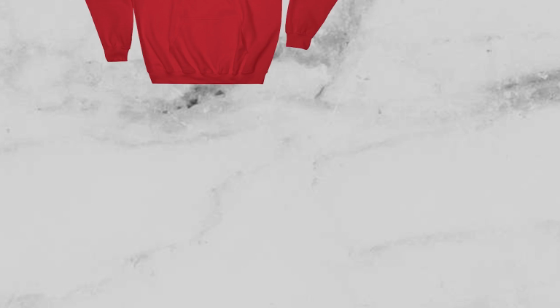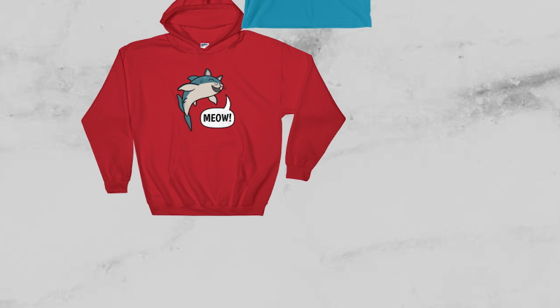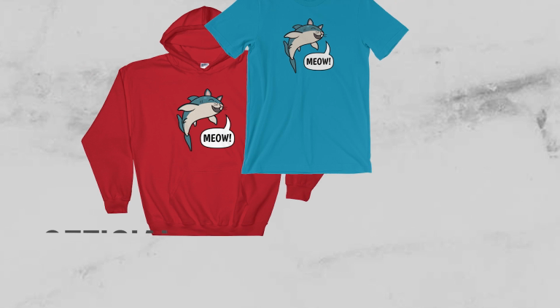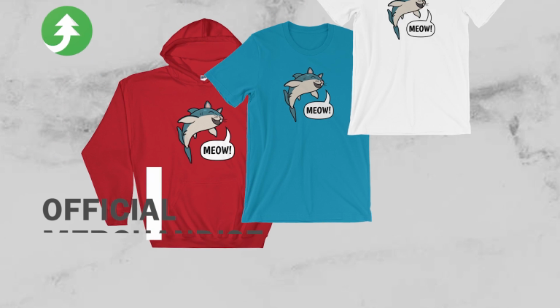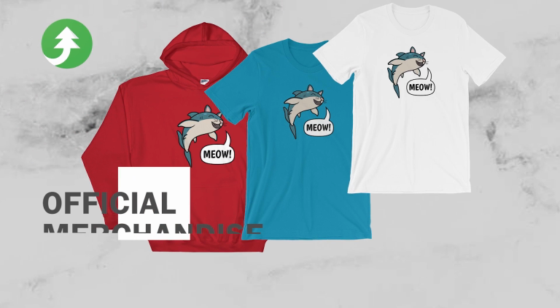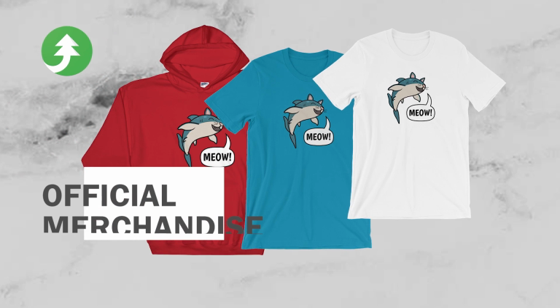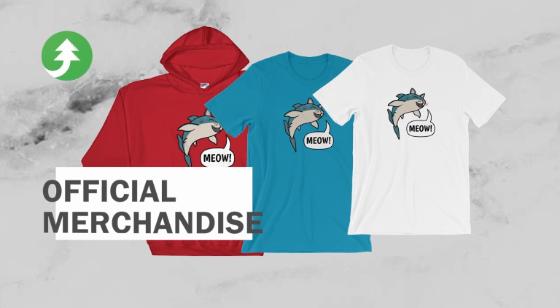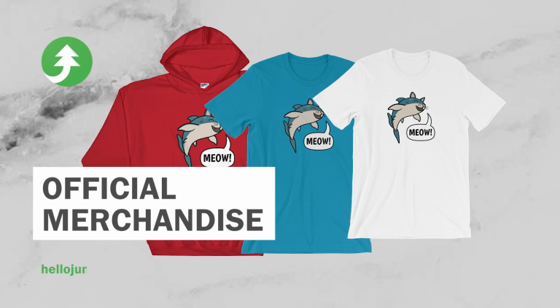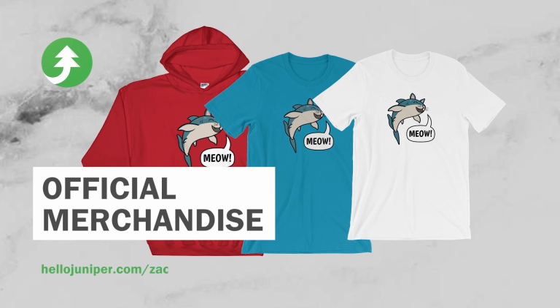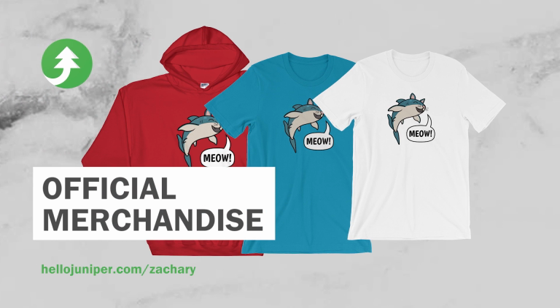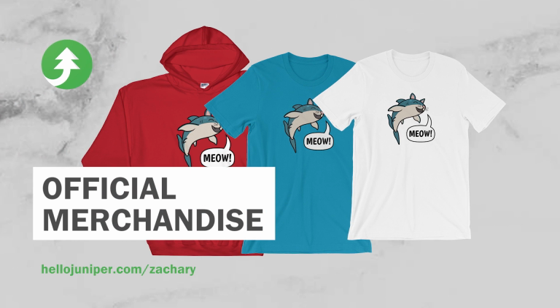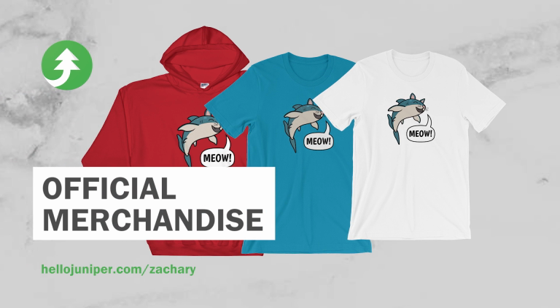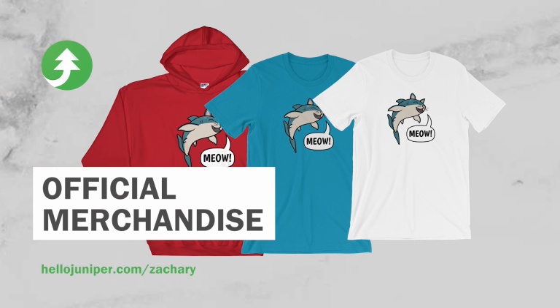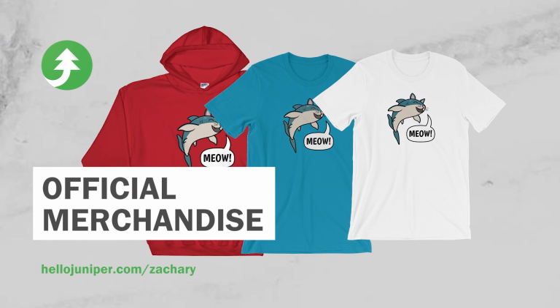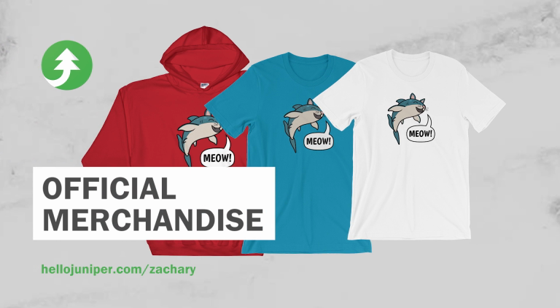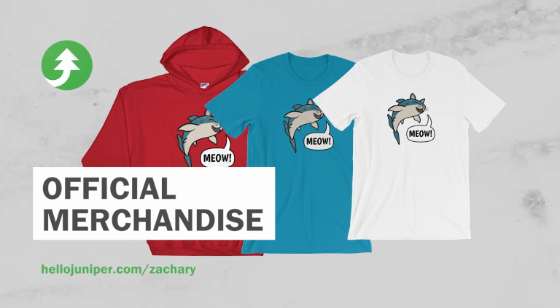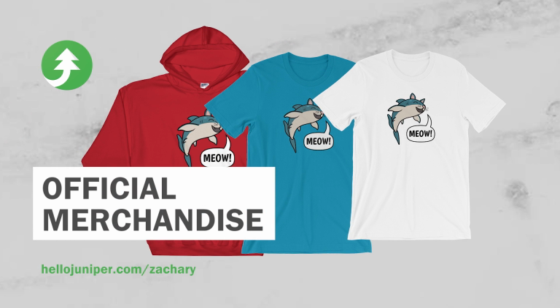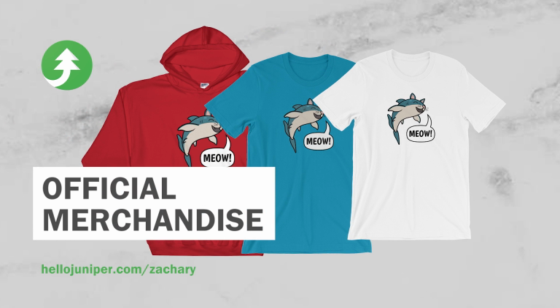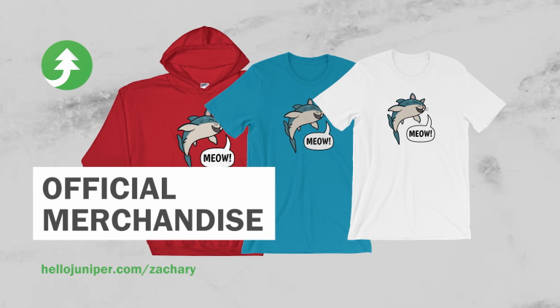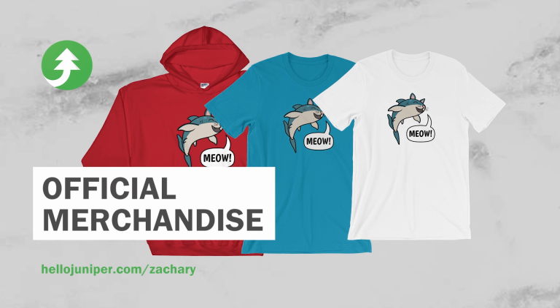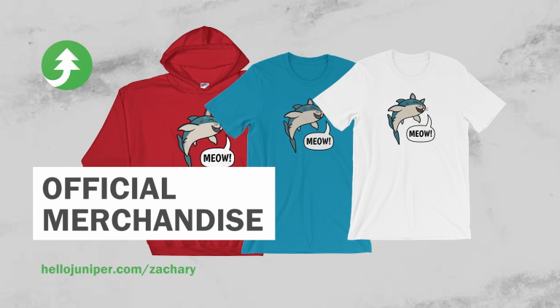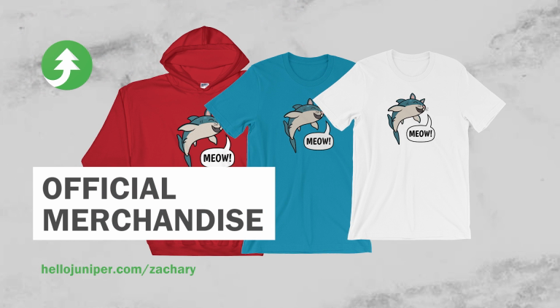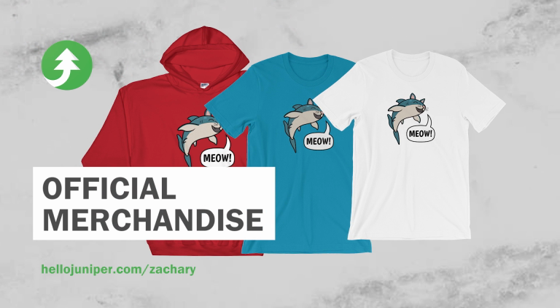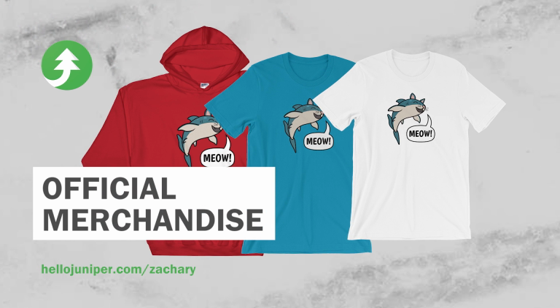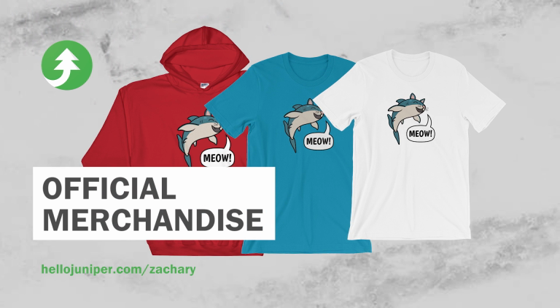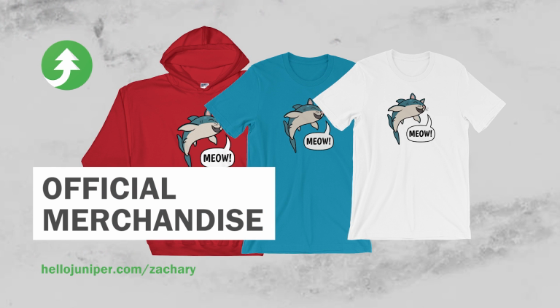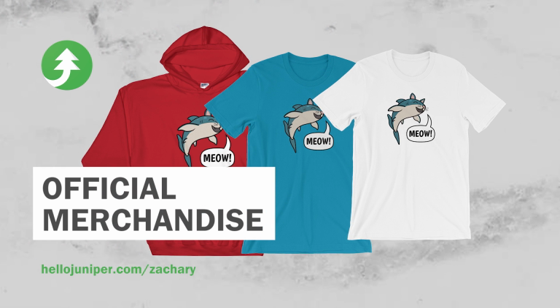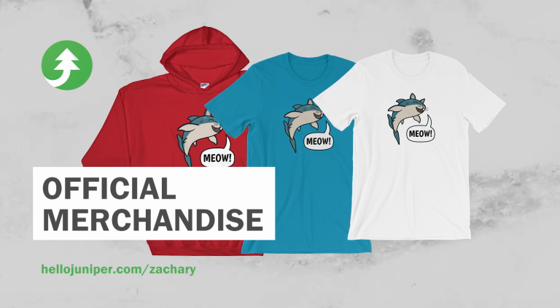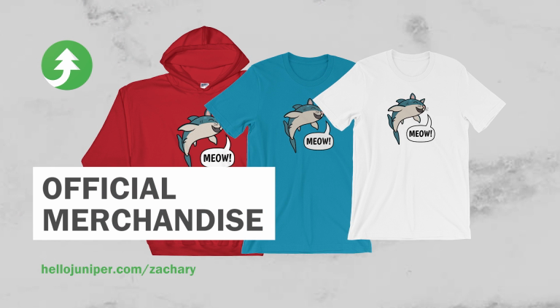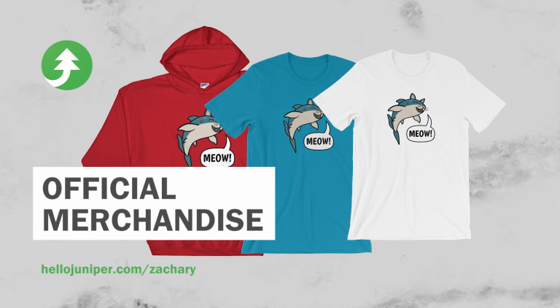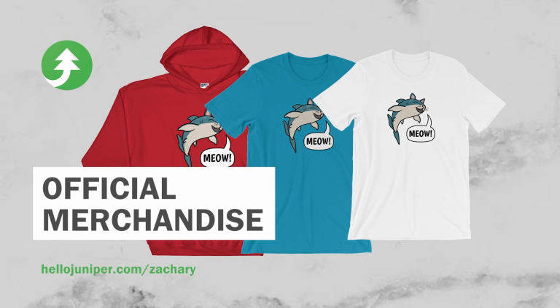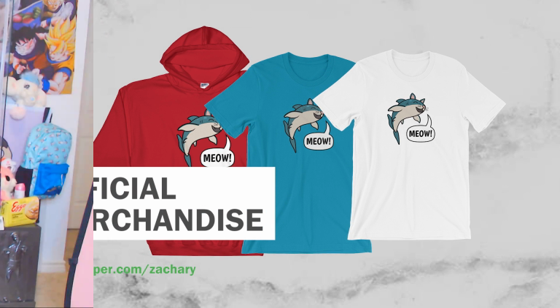Mr. Whisker's shirt is now available, so make sure to get yours today at HelloJuniper.com slash Zachary.